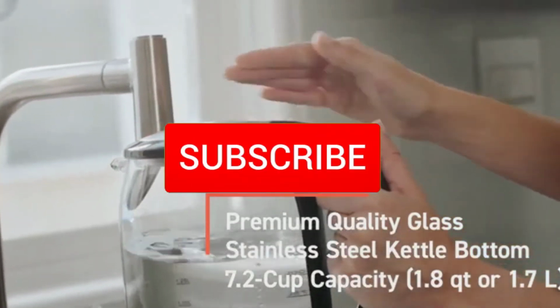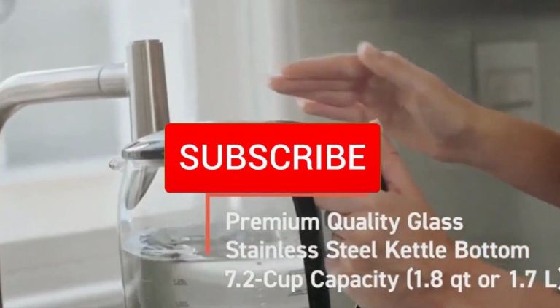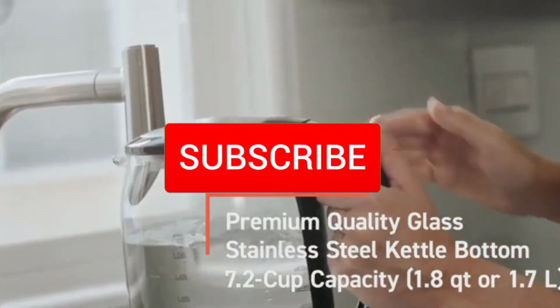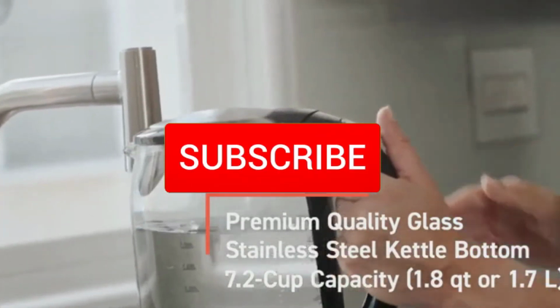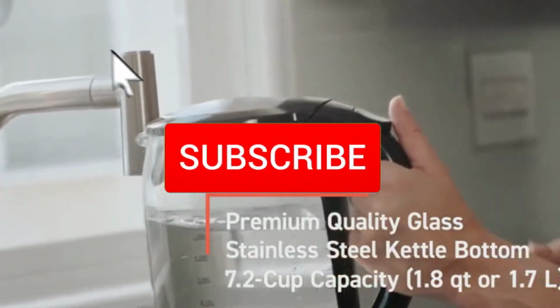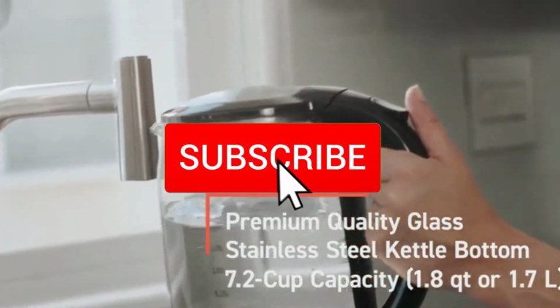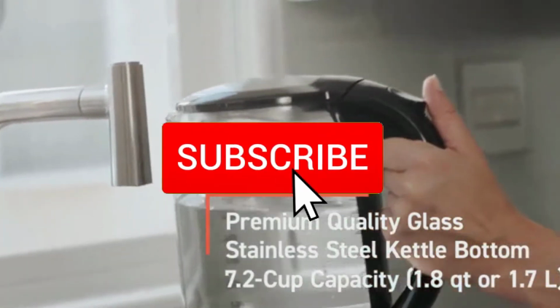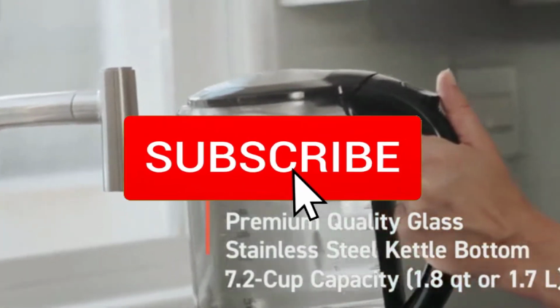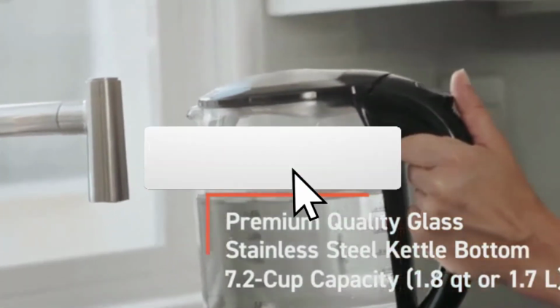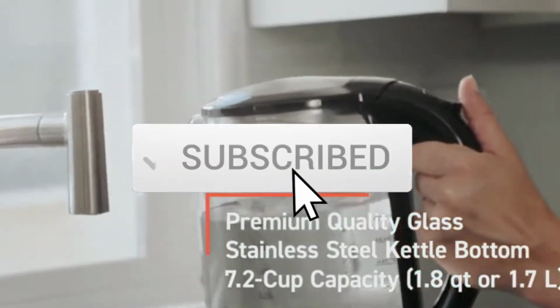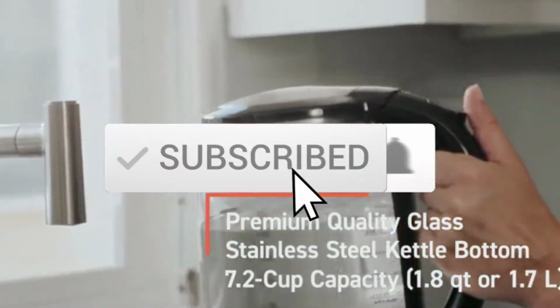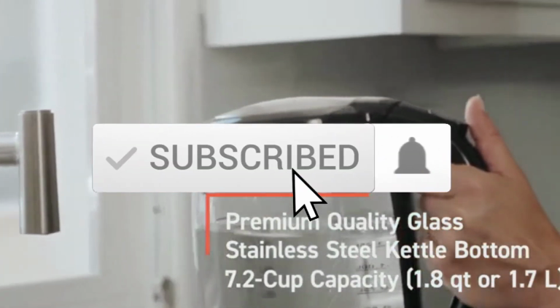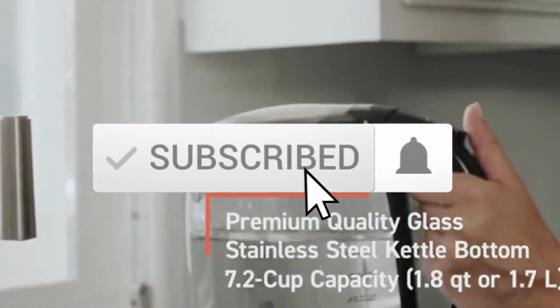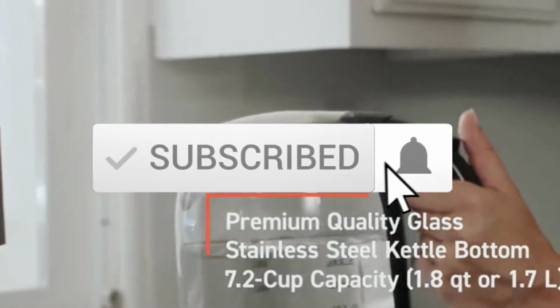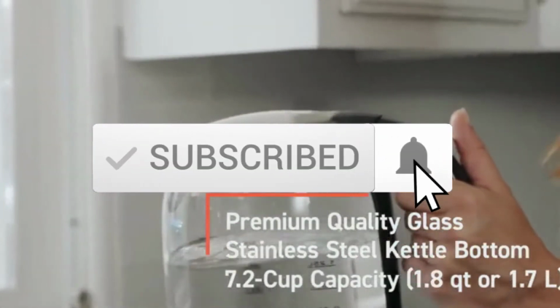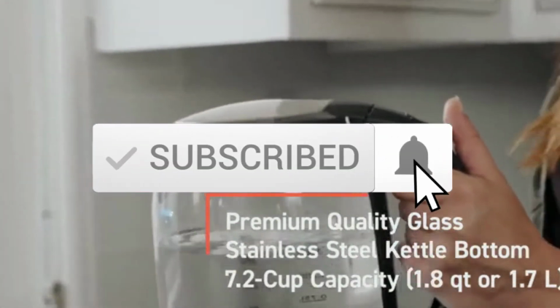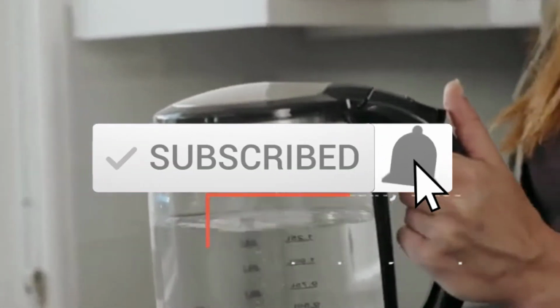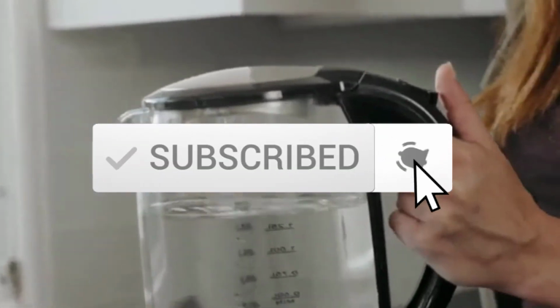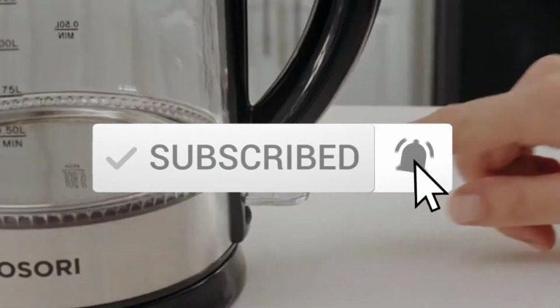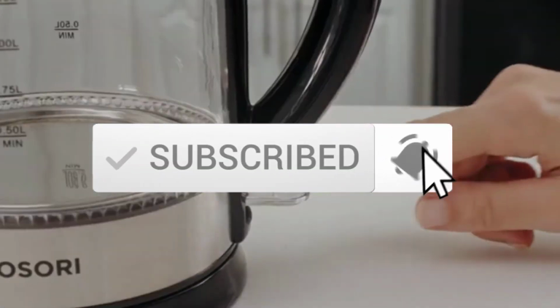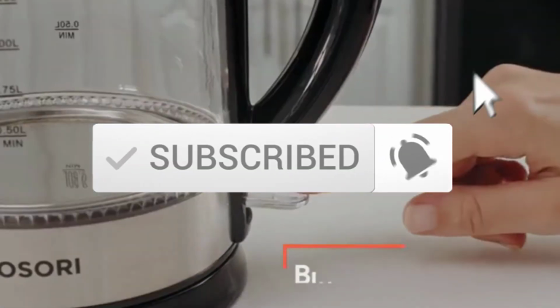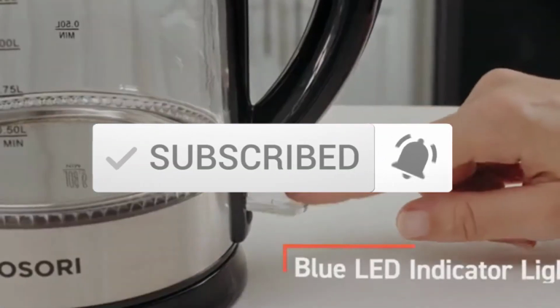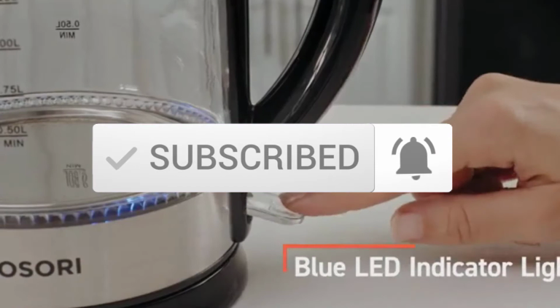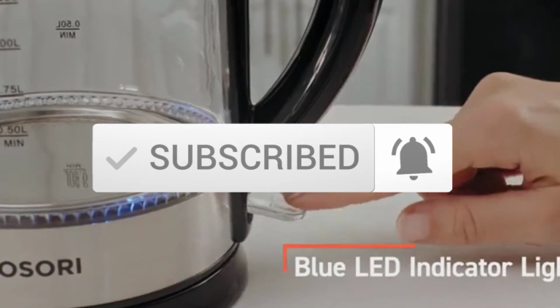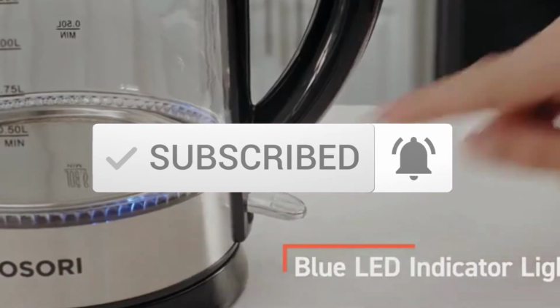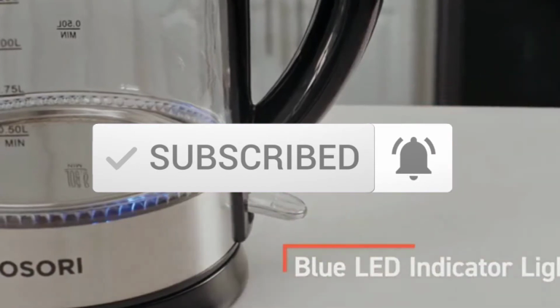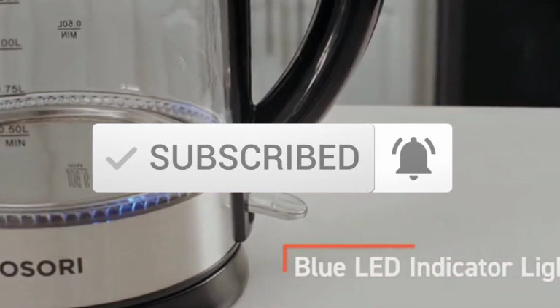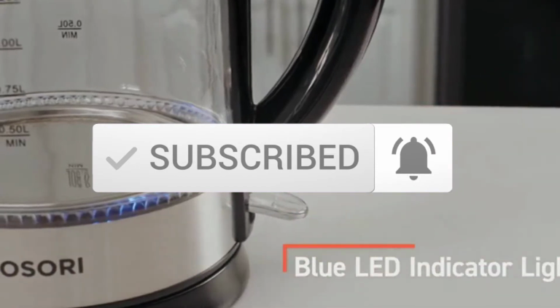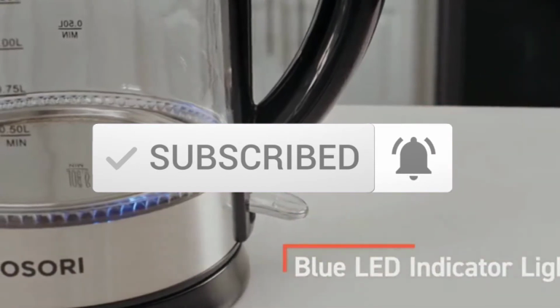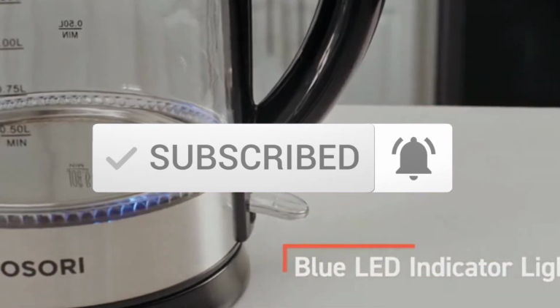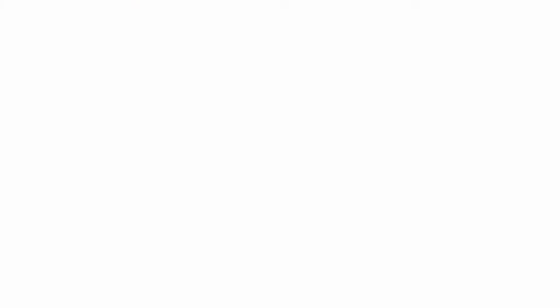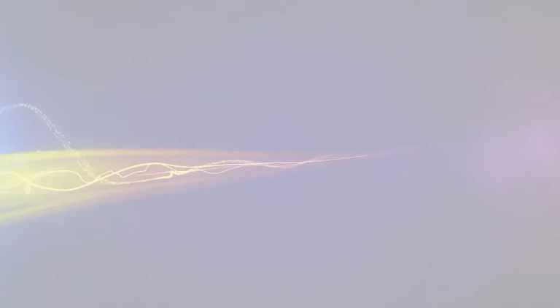And make sure you subscribe to more videos. Okay, so let's get started with the video.